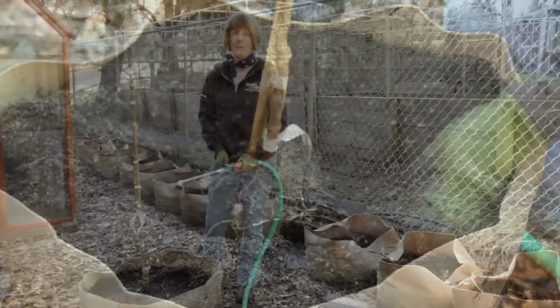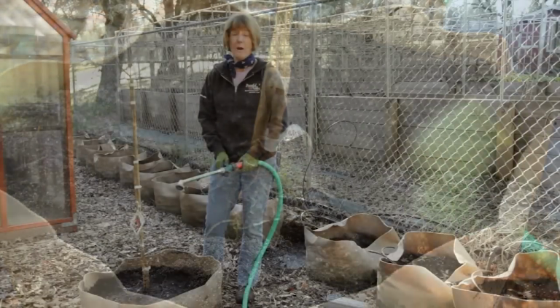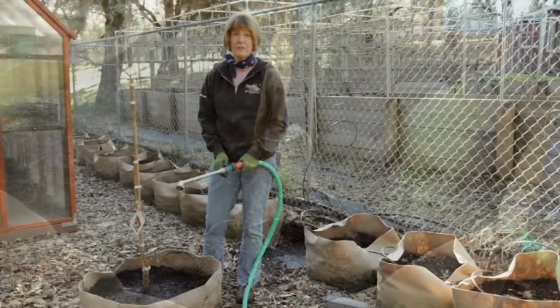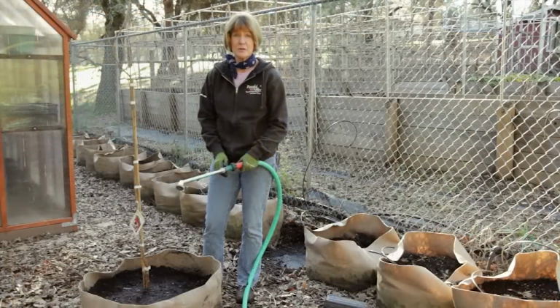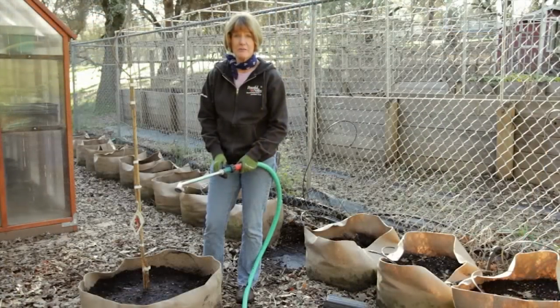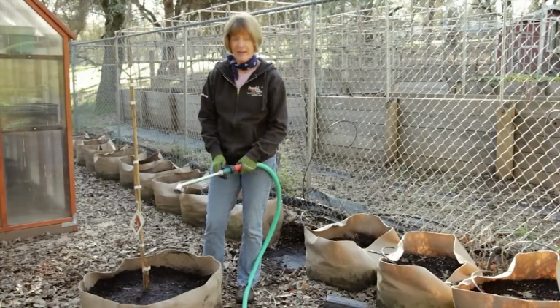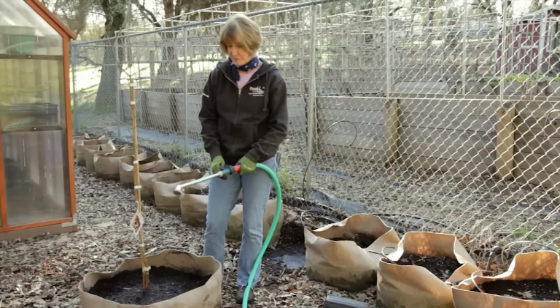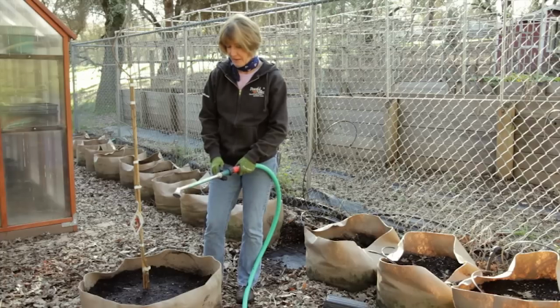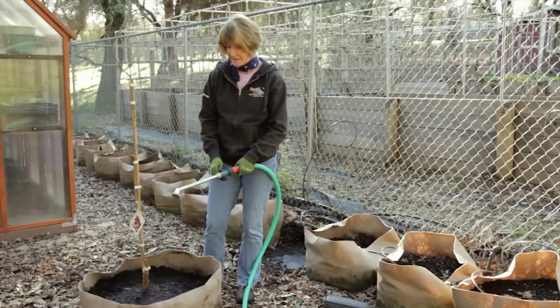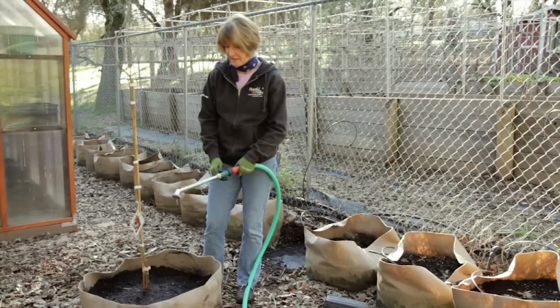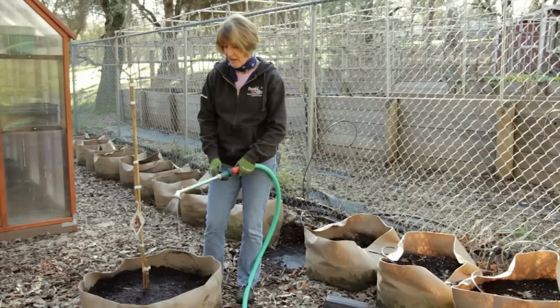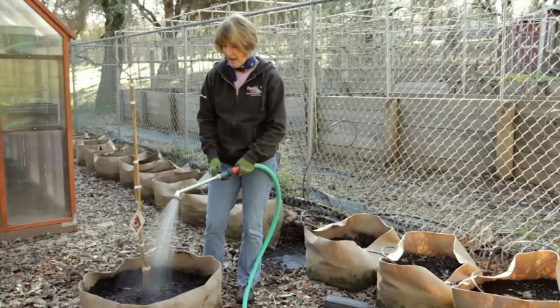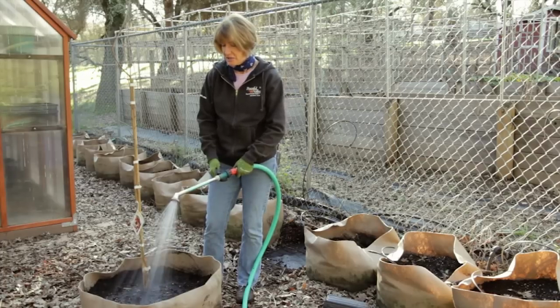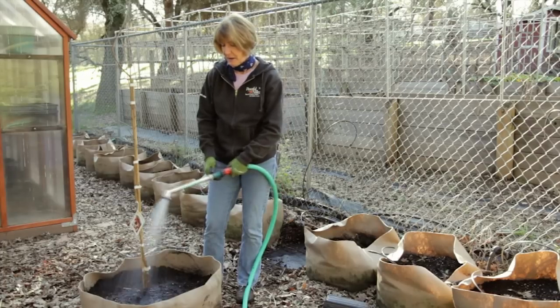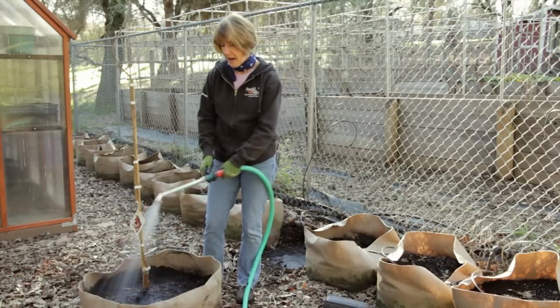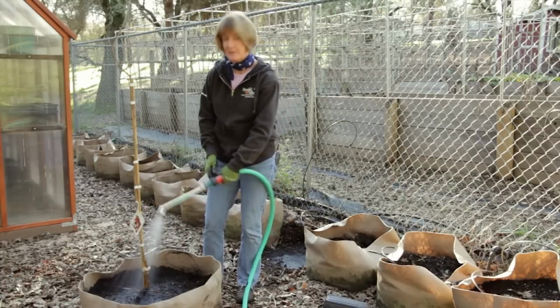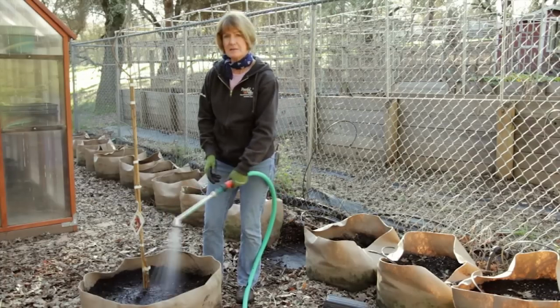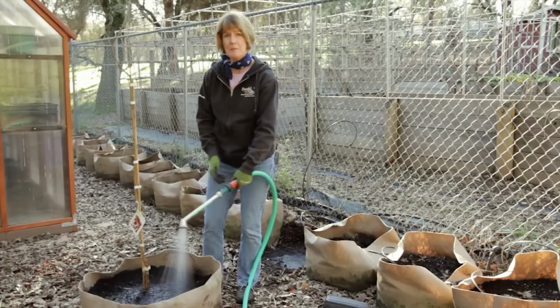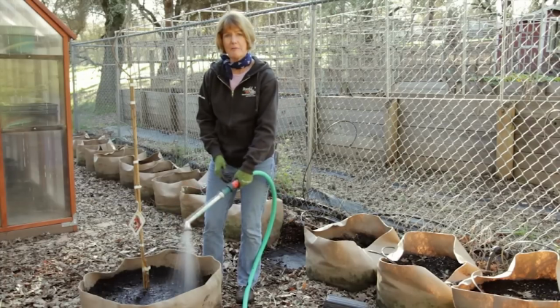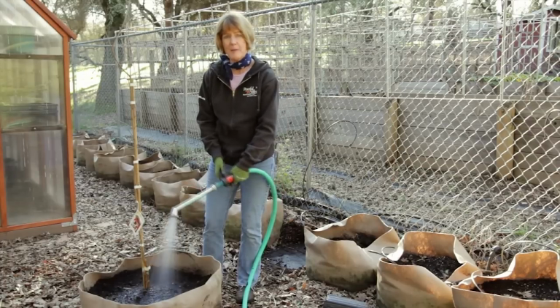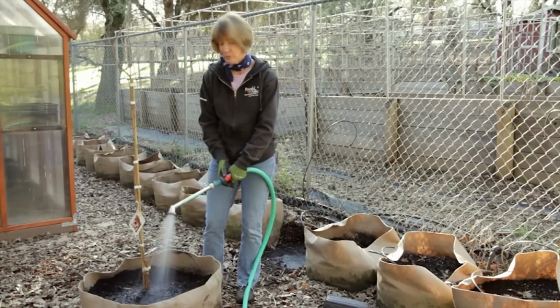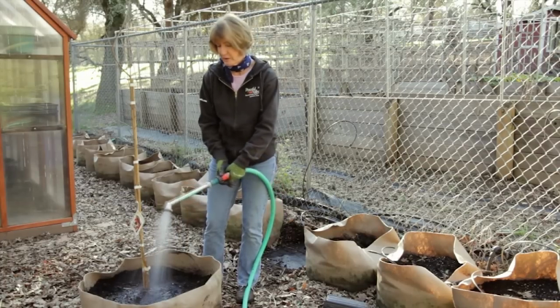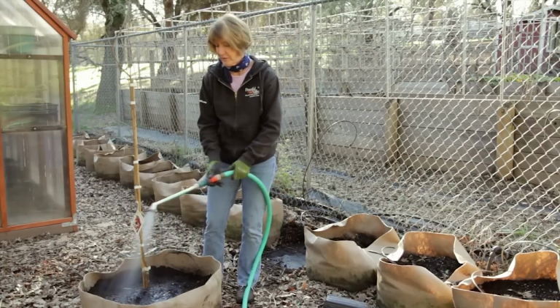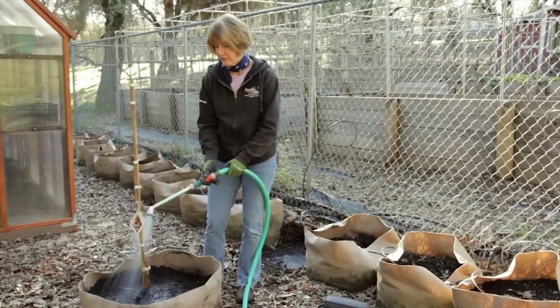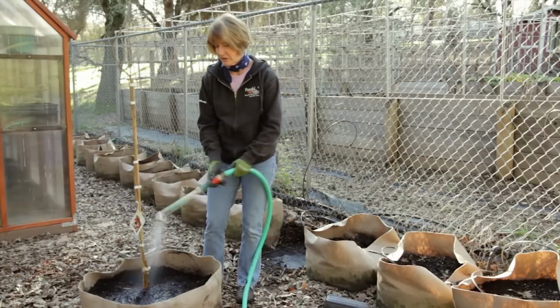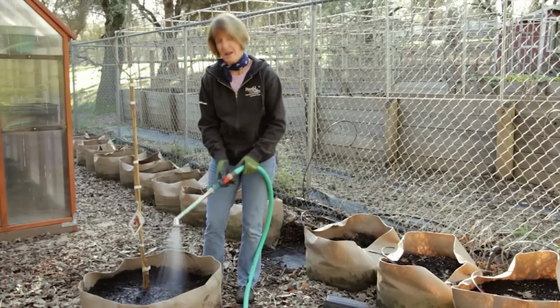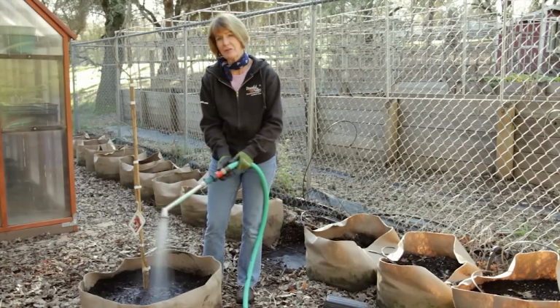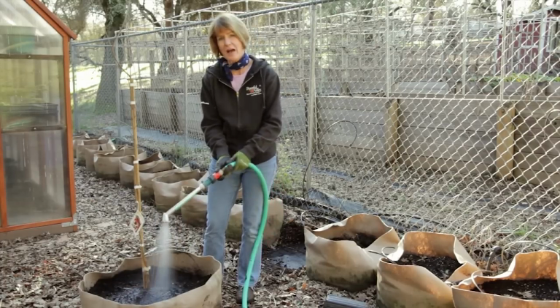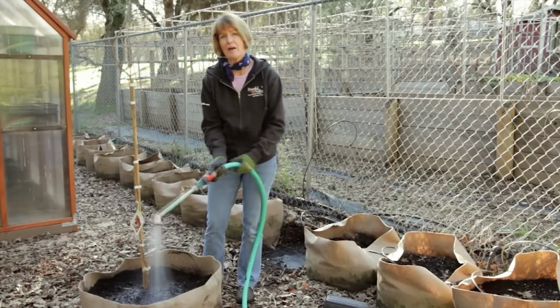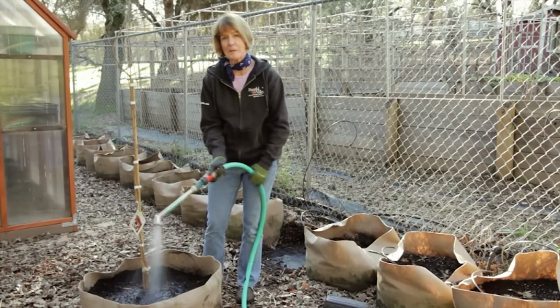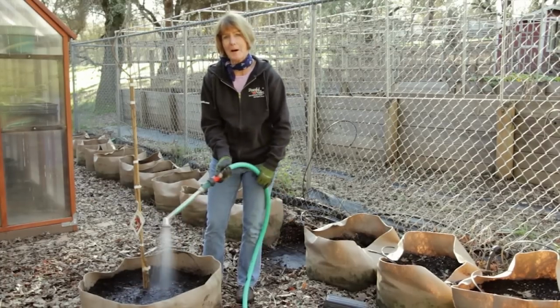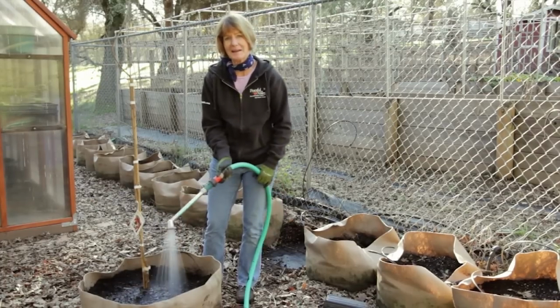Water the tree right after planting, and it should be happy in this pot for about three to five years. After that, I'll repot it.